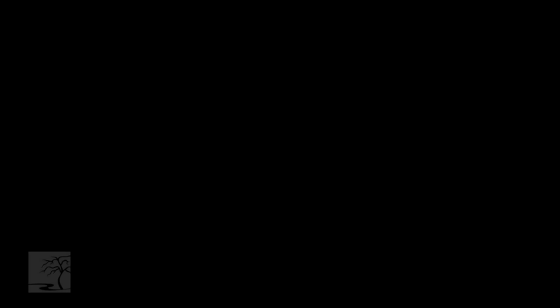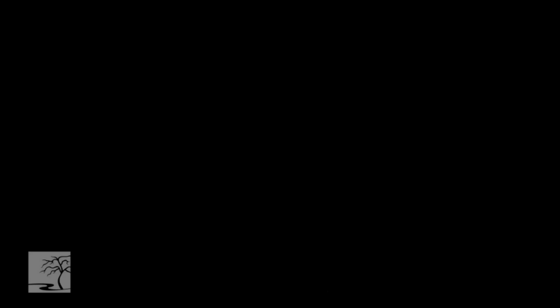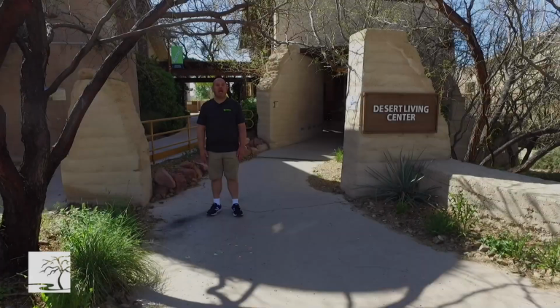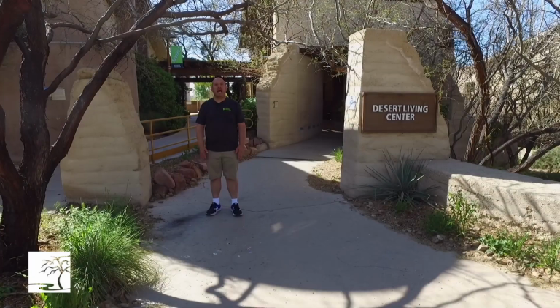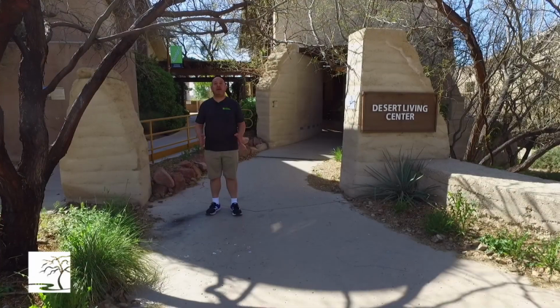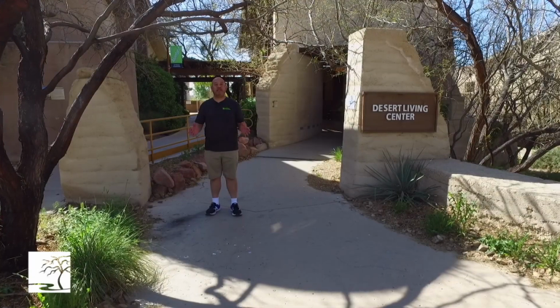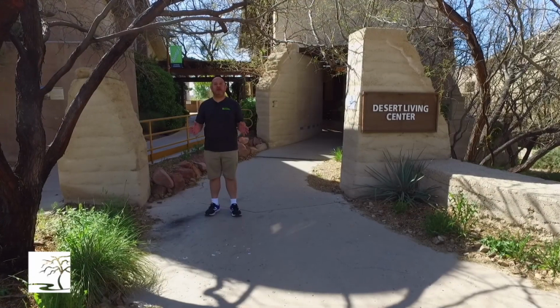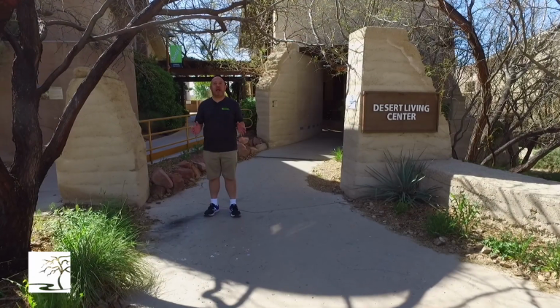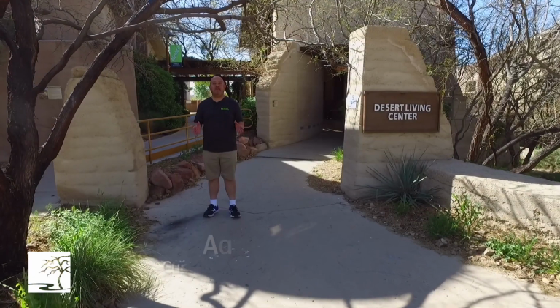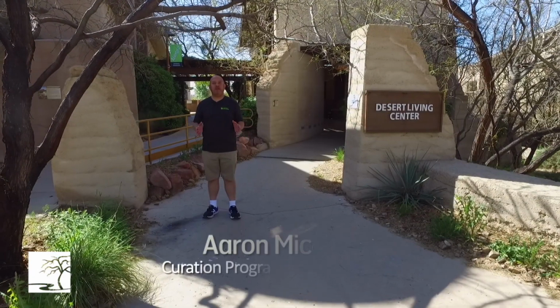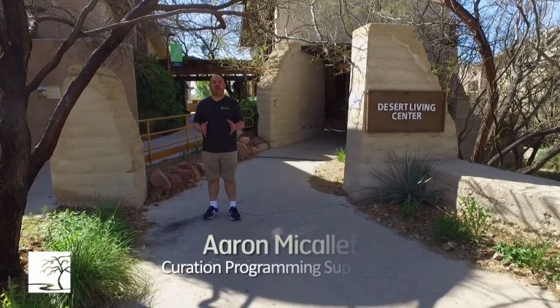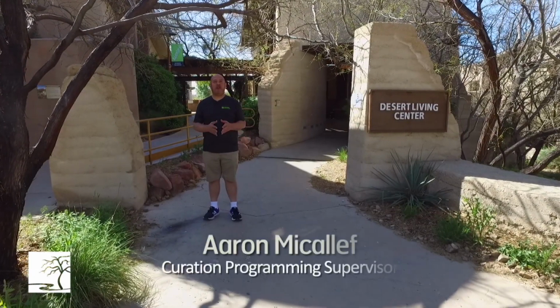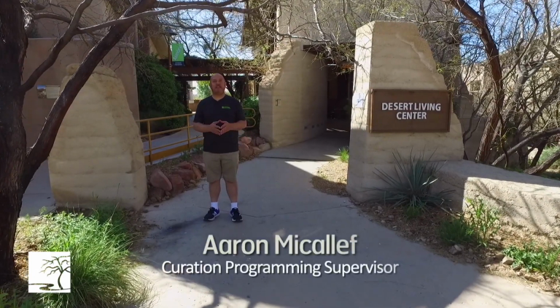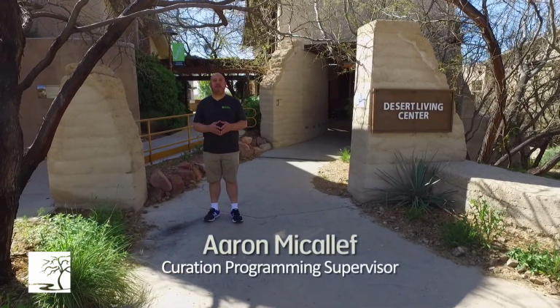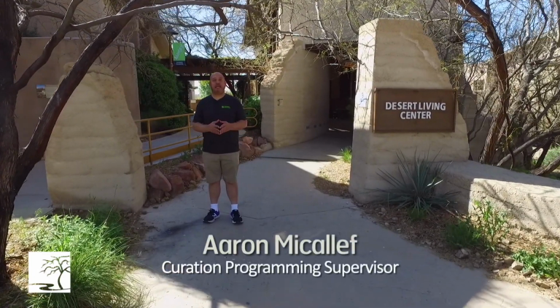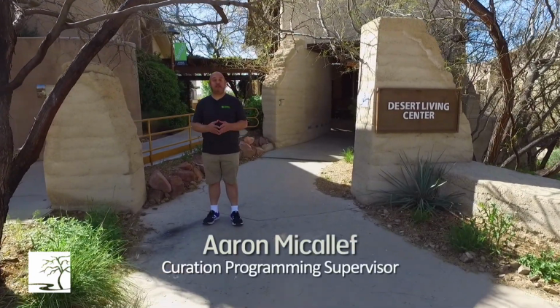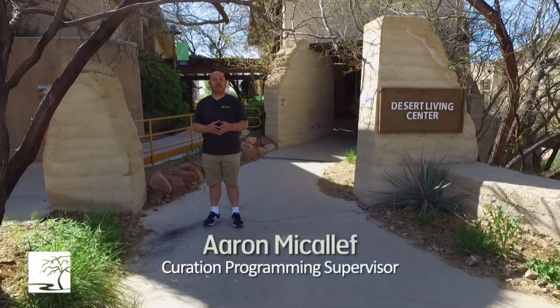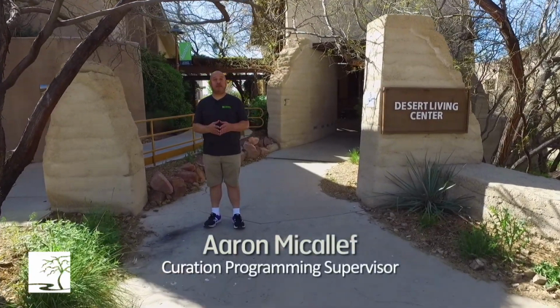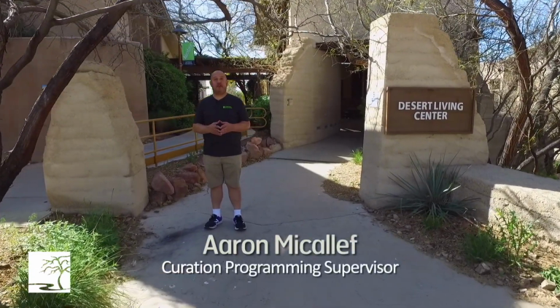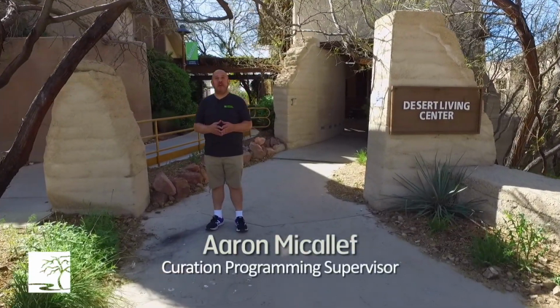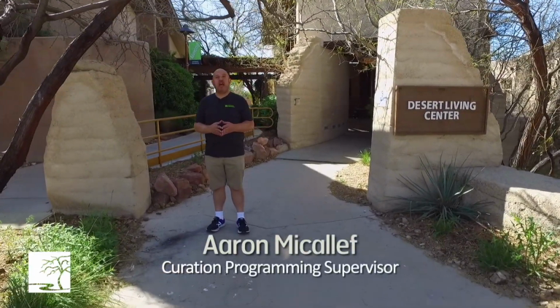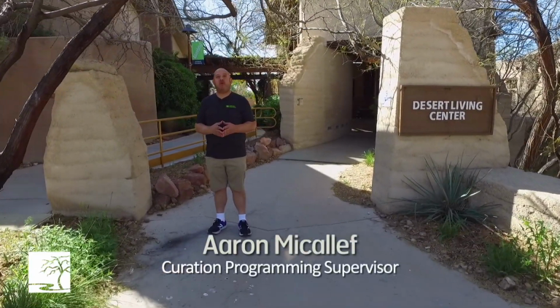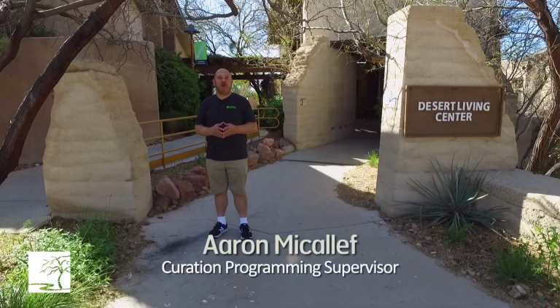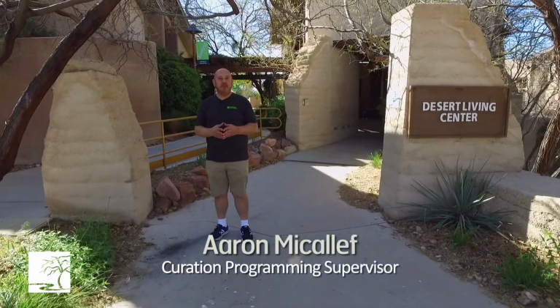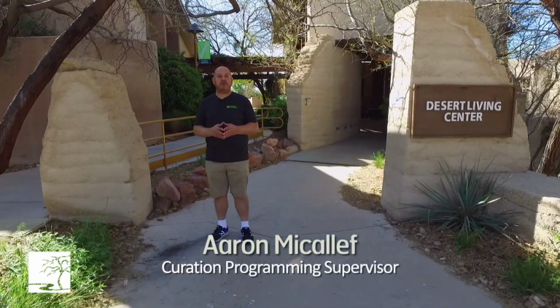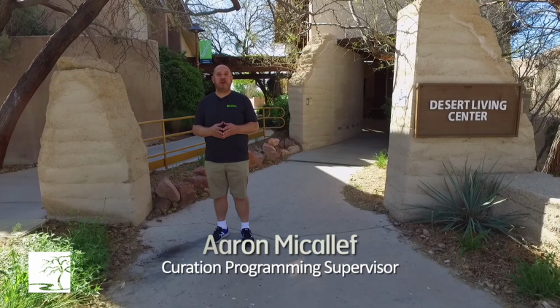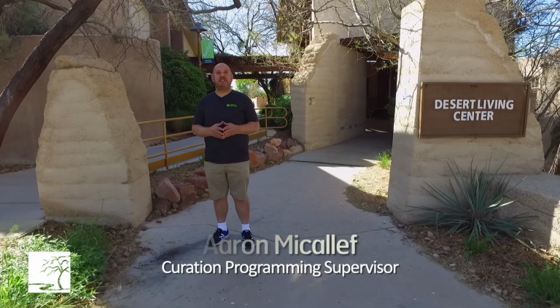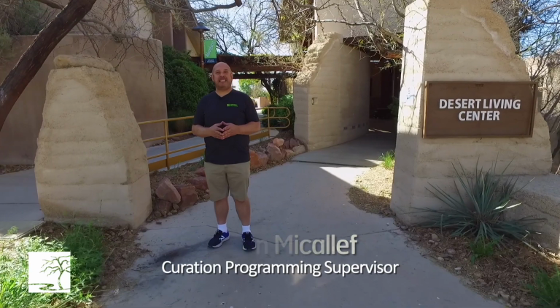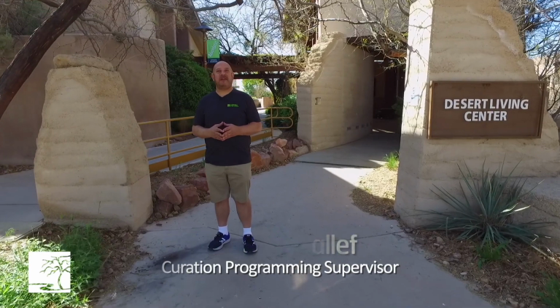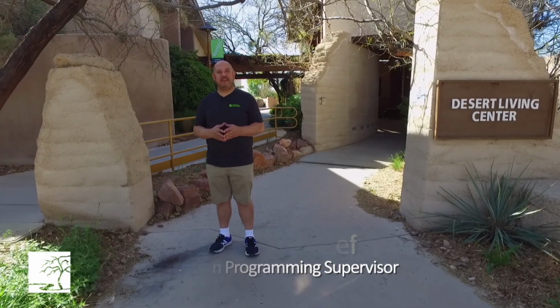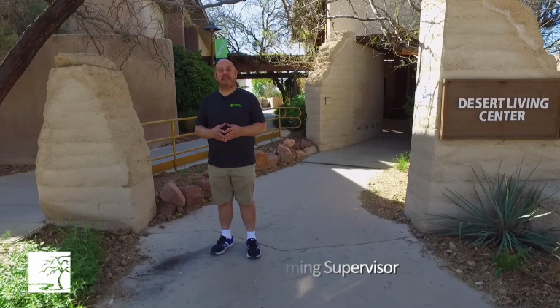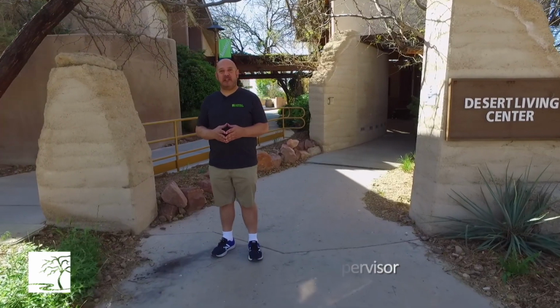Hi, my name is Aaron McAuliffe. I'm the Curator of Exhibits at the Springs Preserve, and welcome to the Preserve's Desert Living Center.